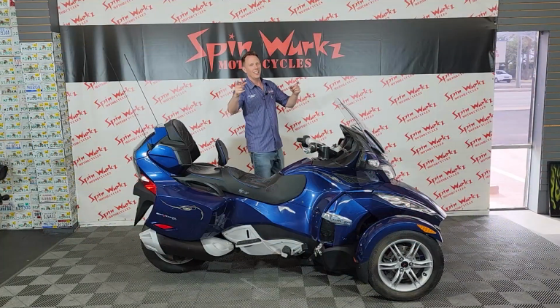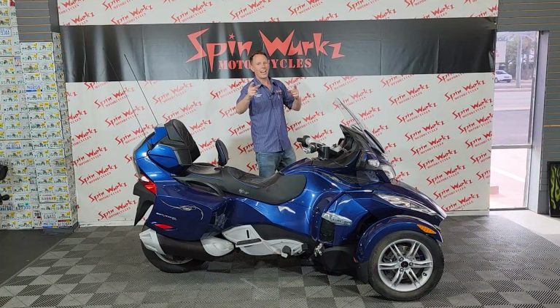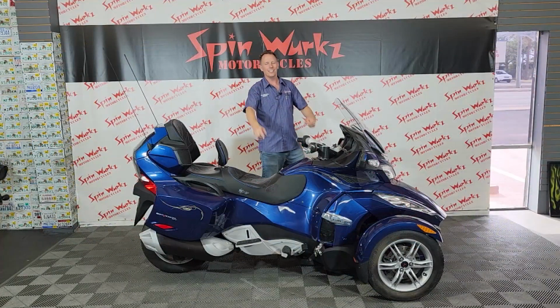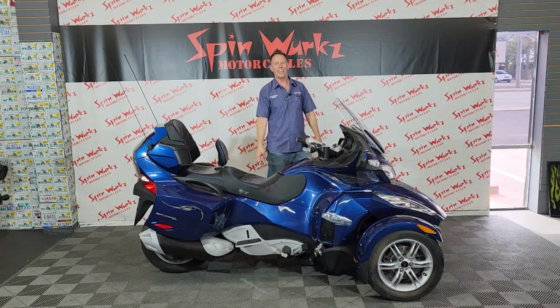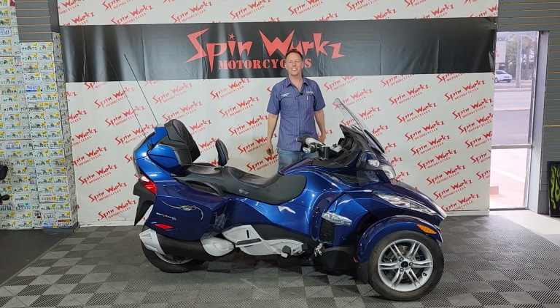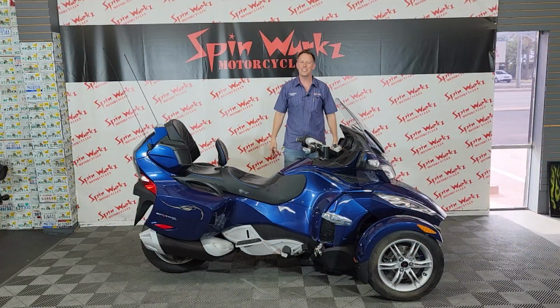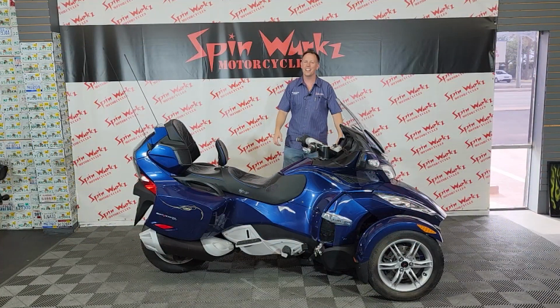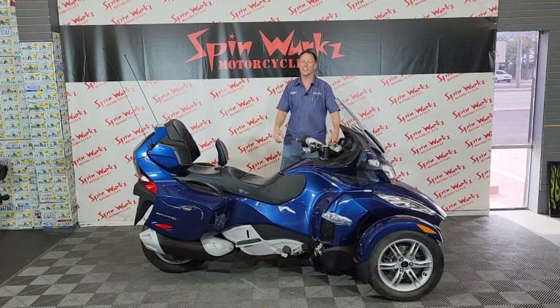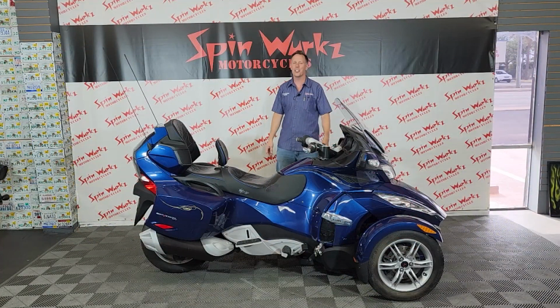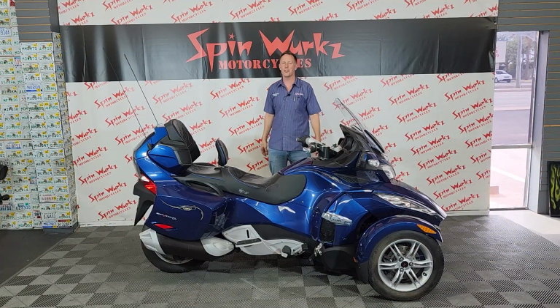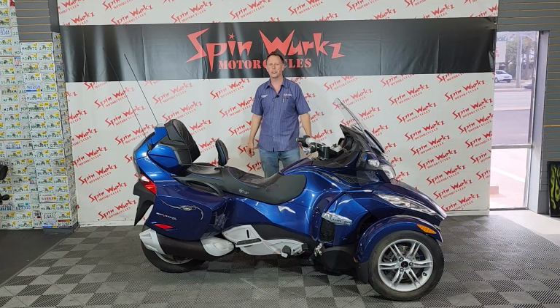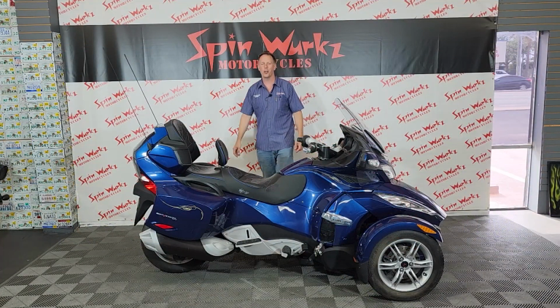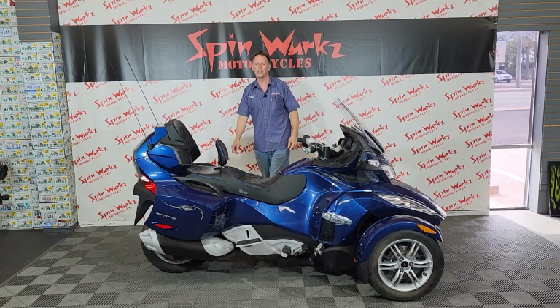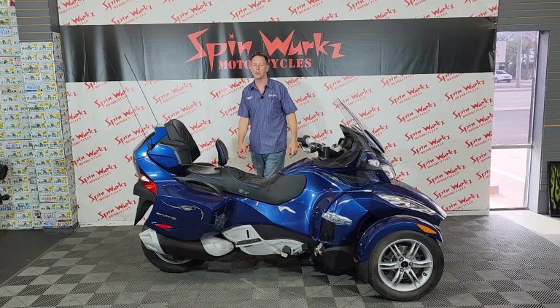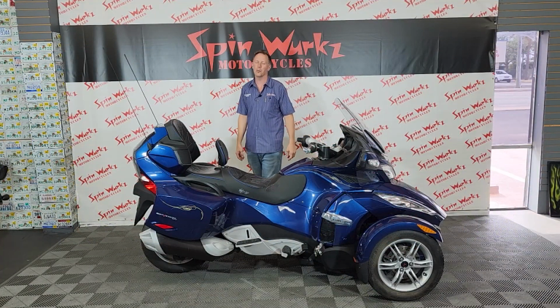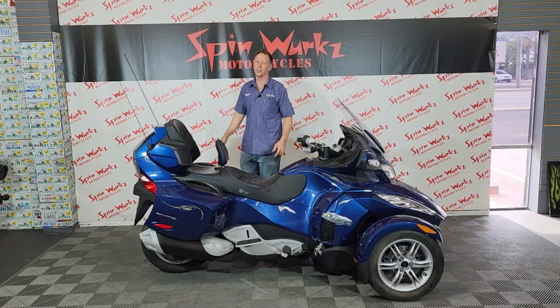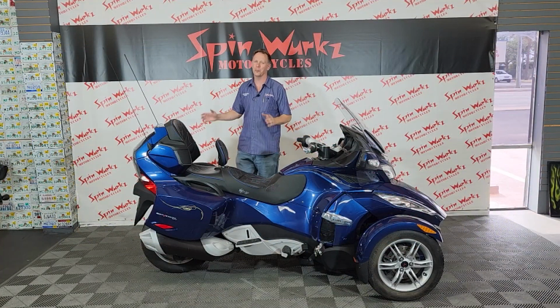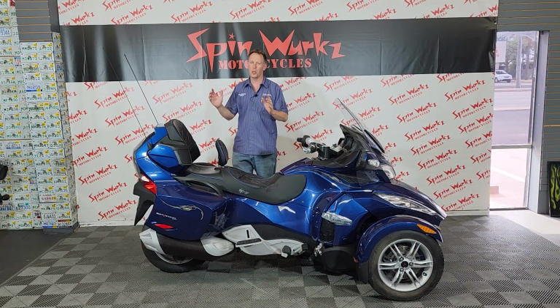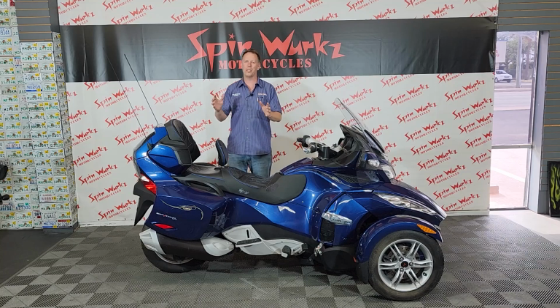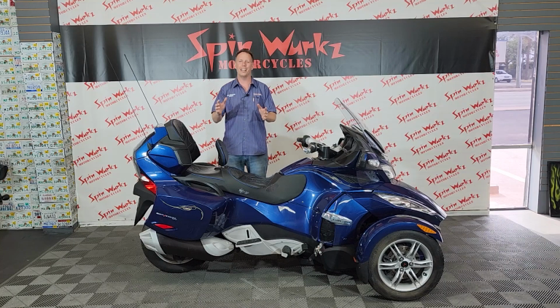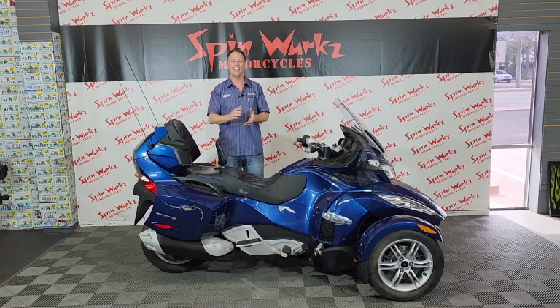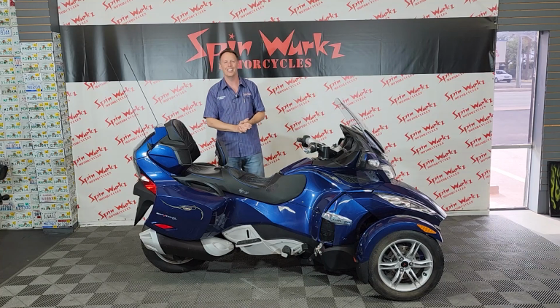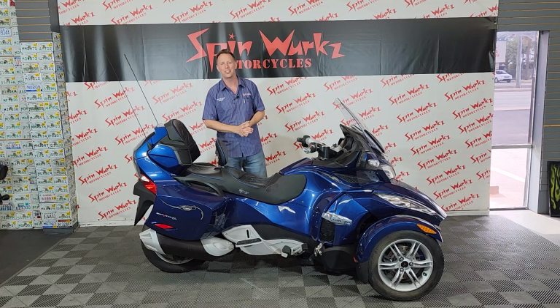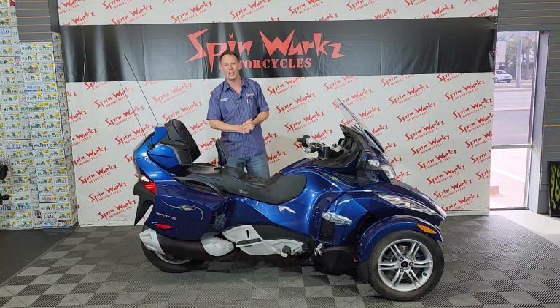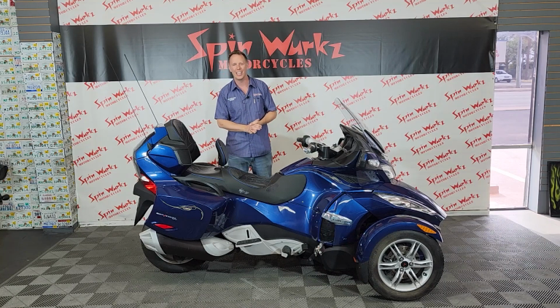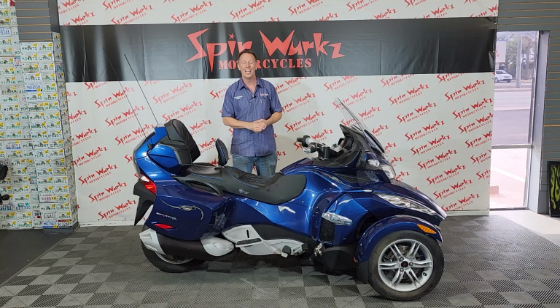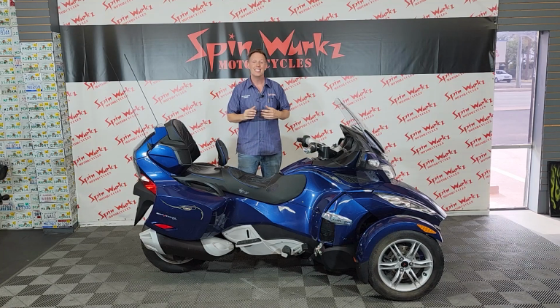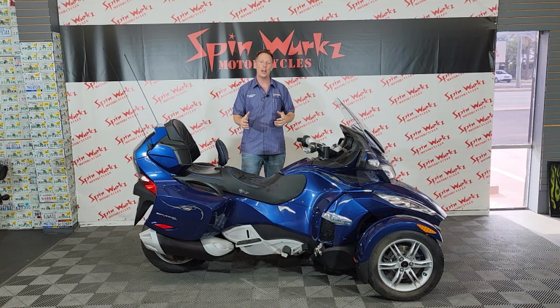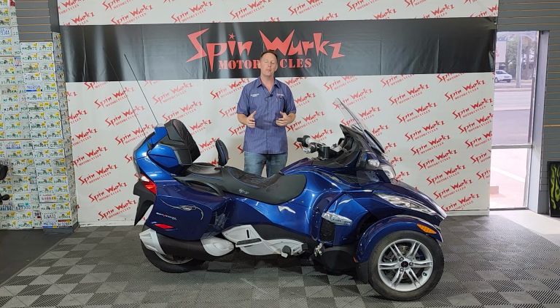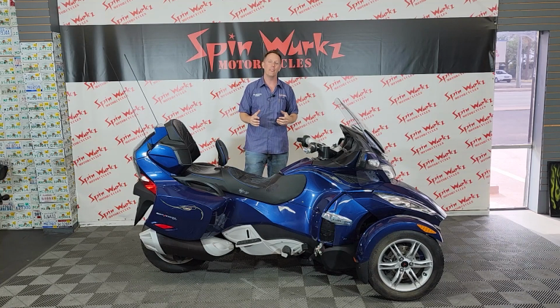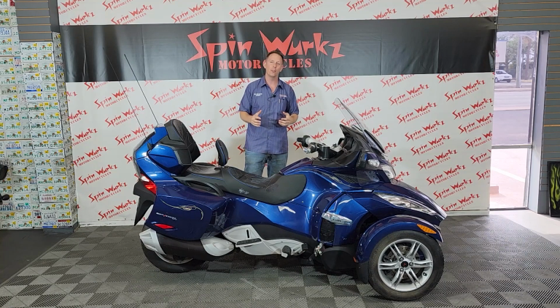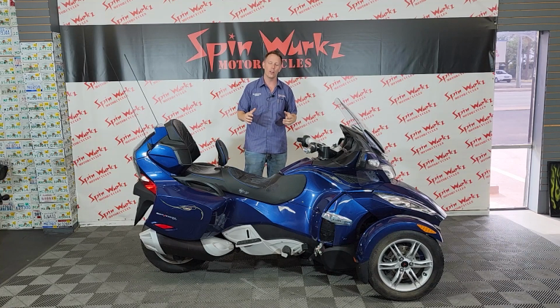Hey guys and gals, it's Teddy here at the Digital Showroom at Spinworks. We're located in sunny Tampa Bay, Florida.